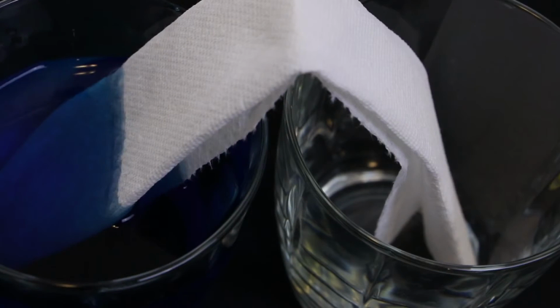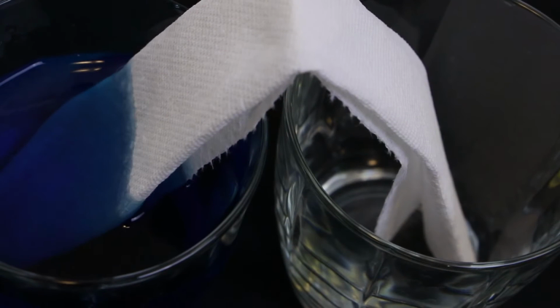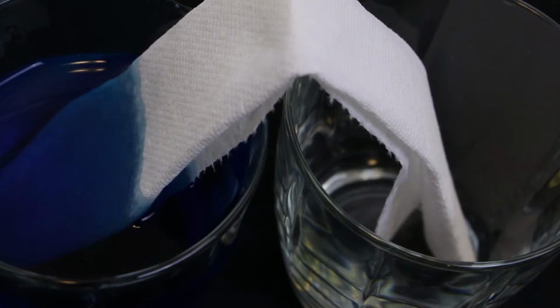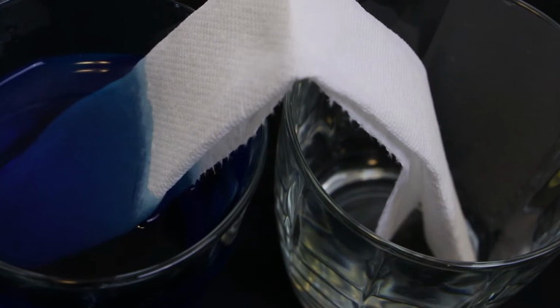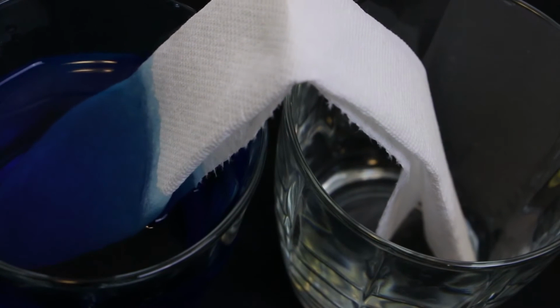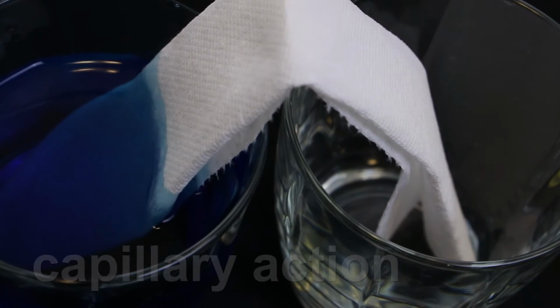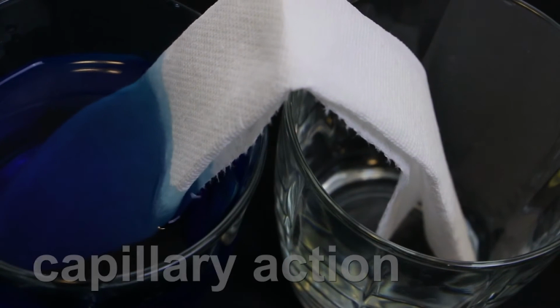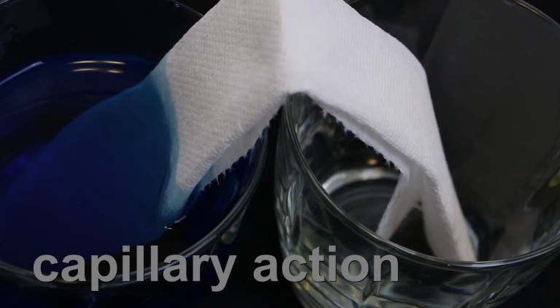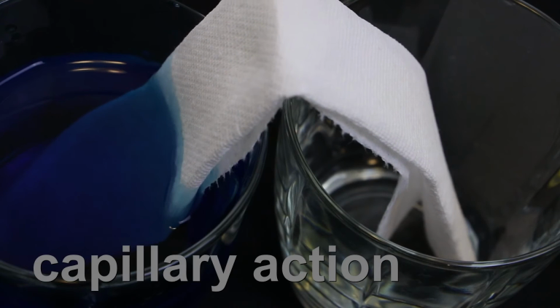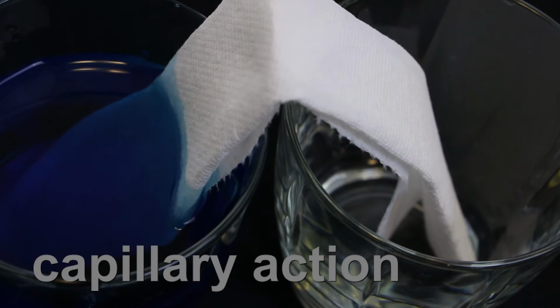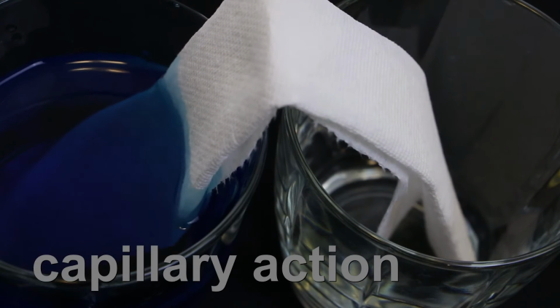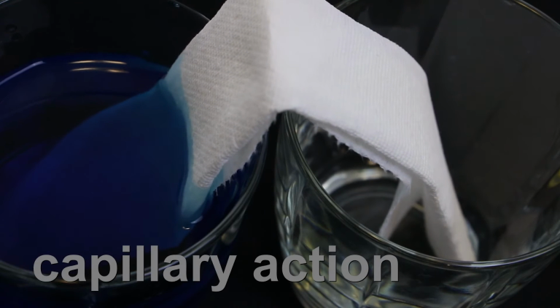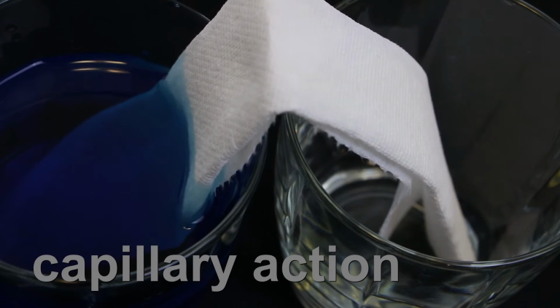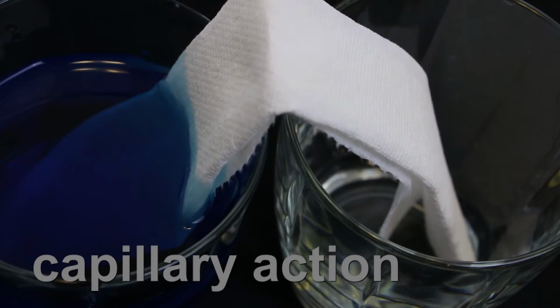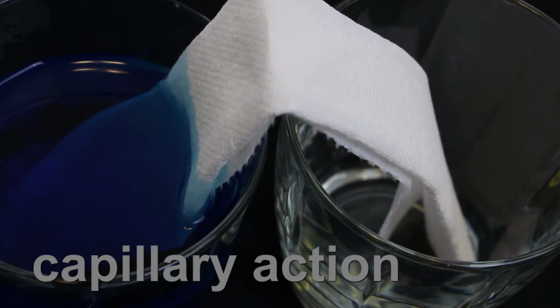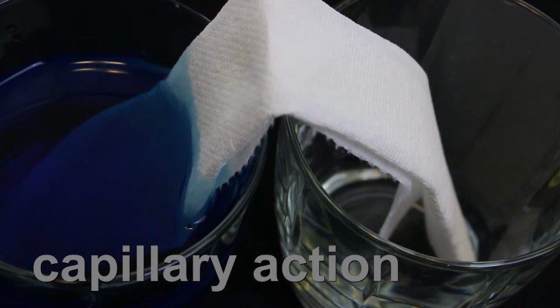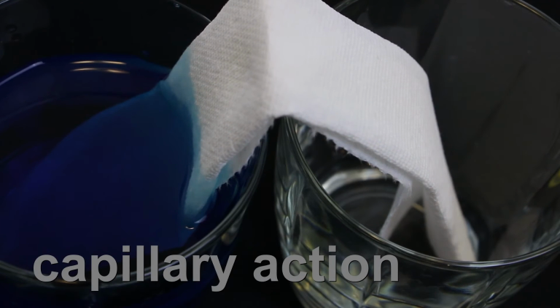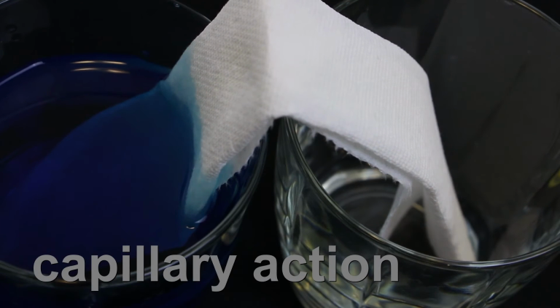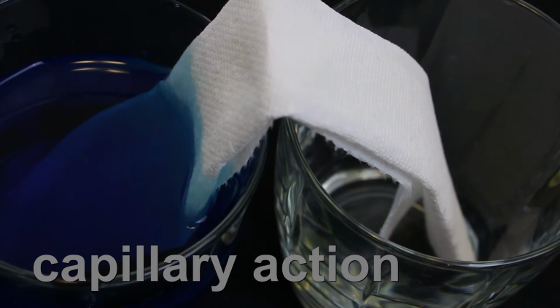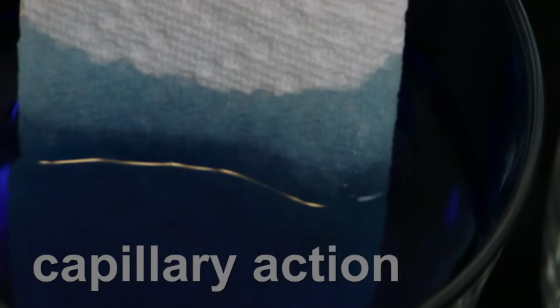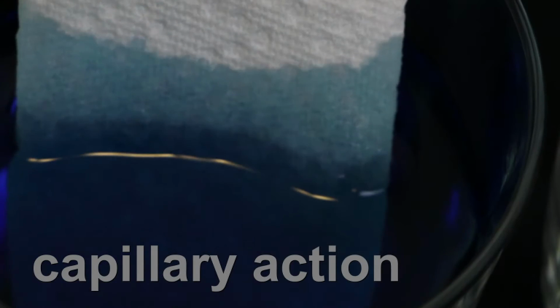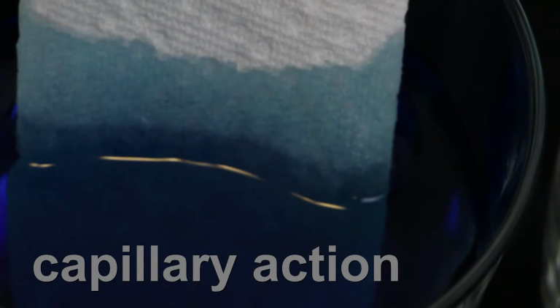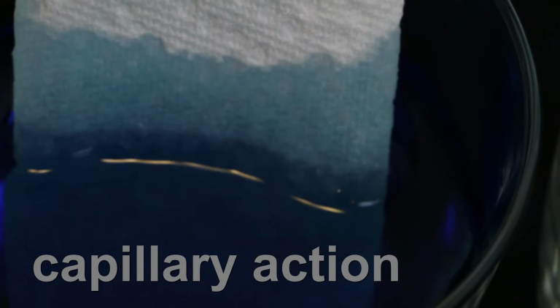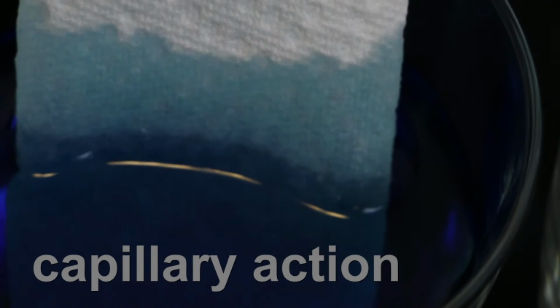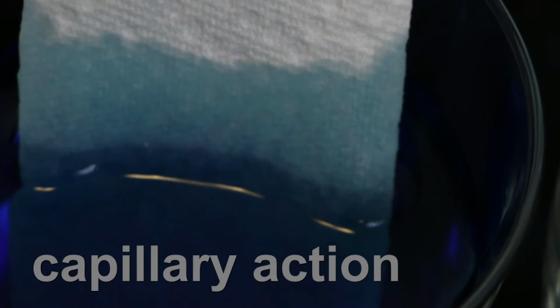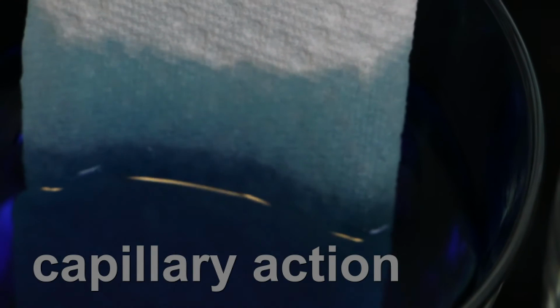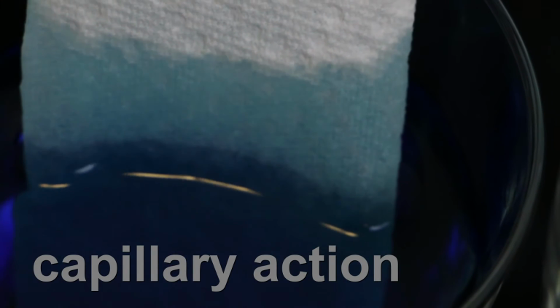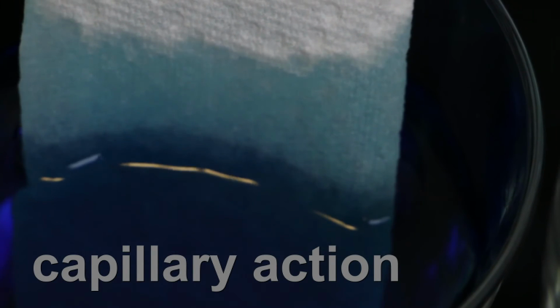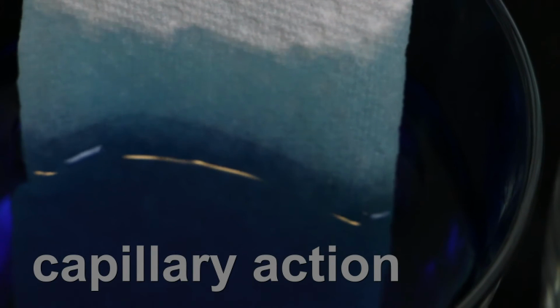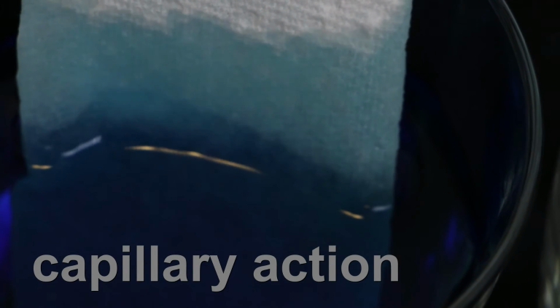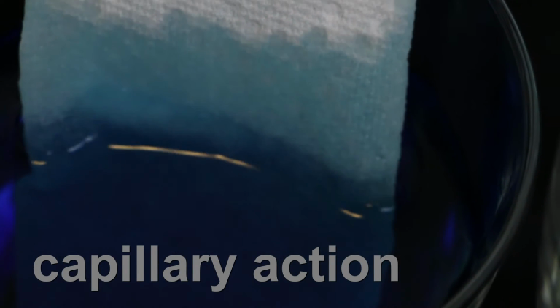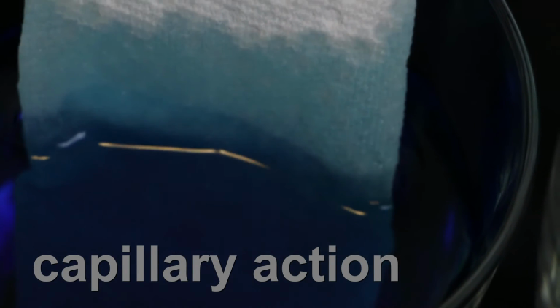Right away you can see capillary action. That means water is flowing without the help of gravity.